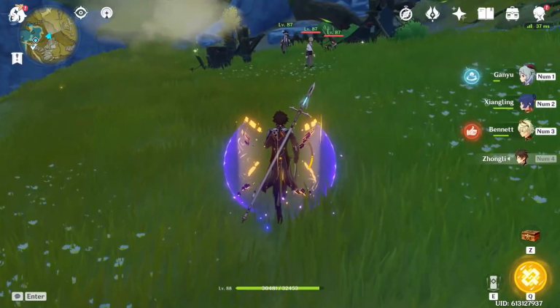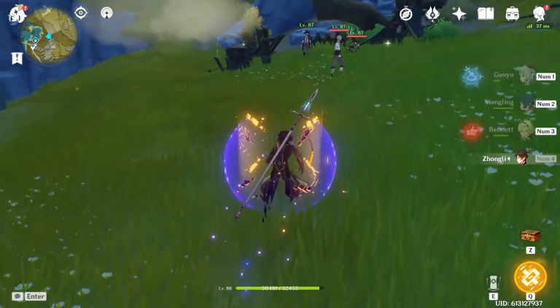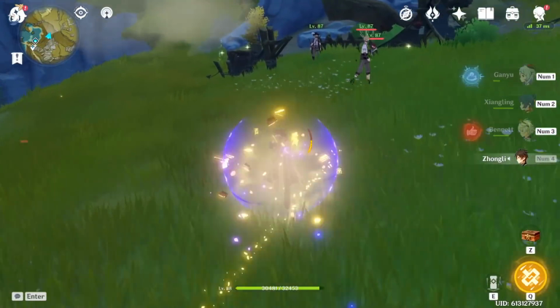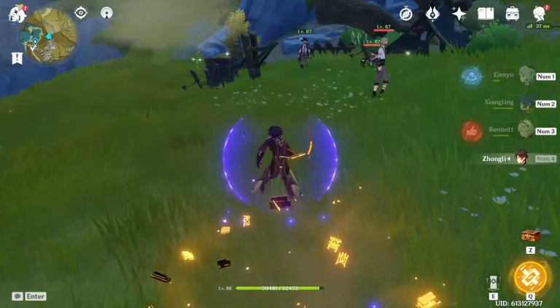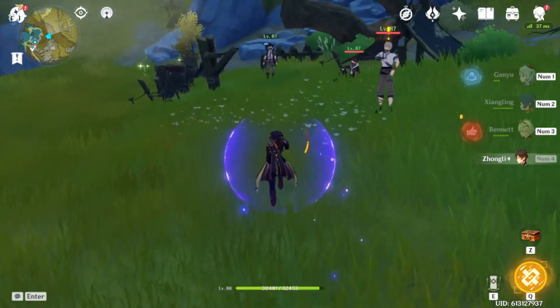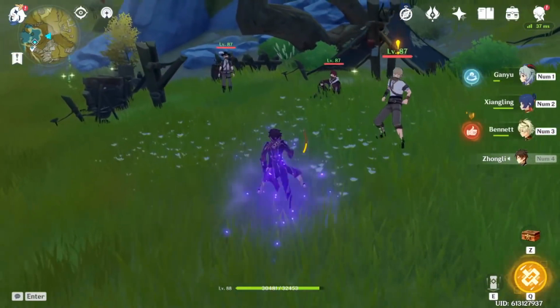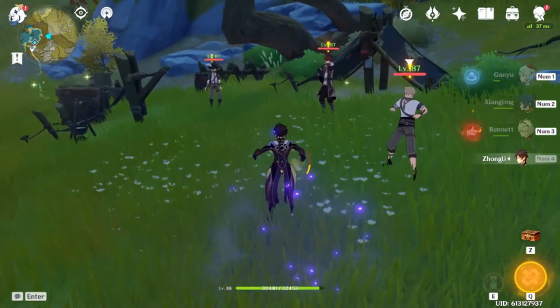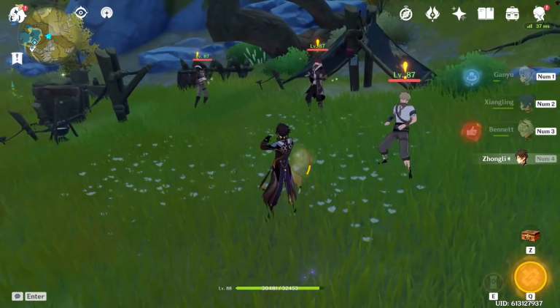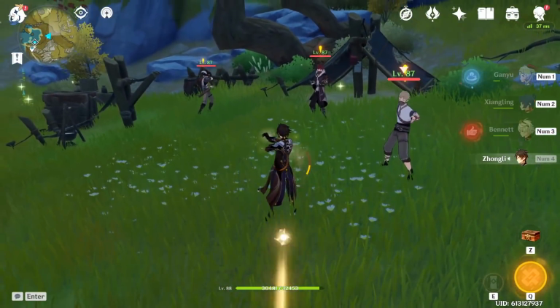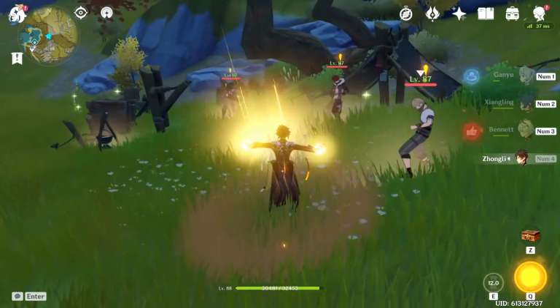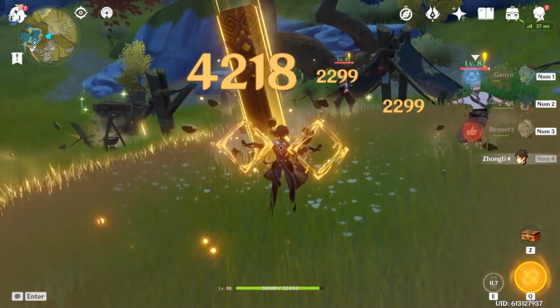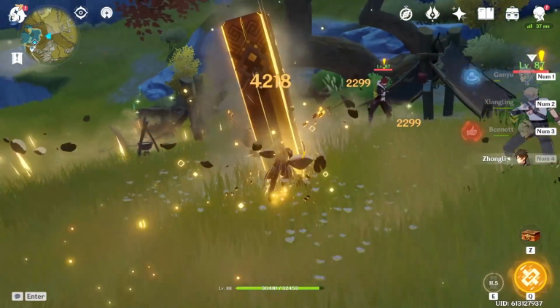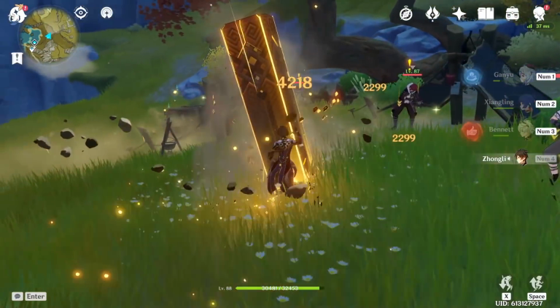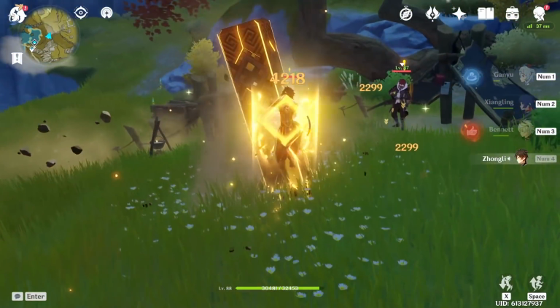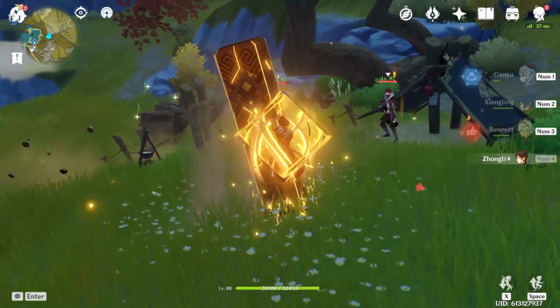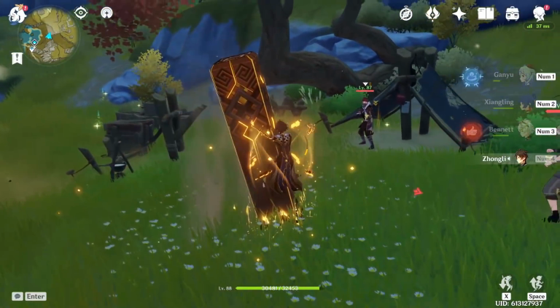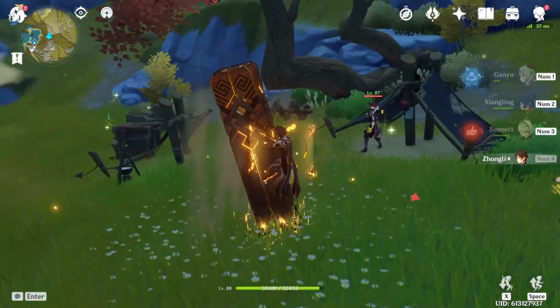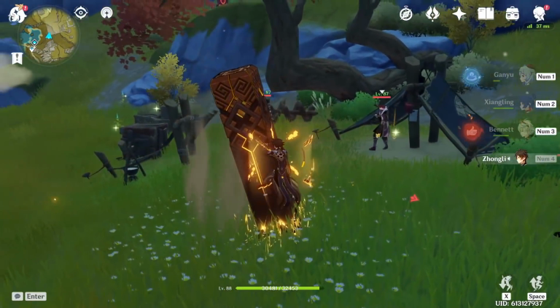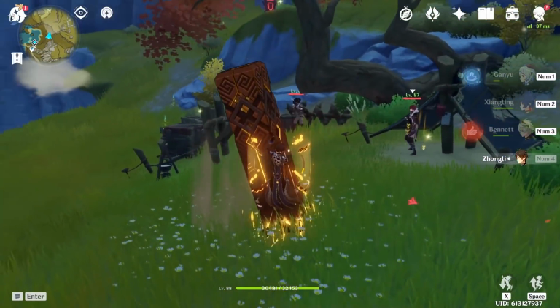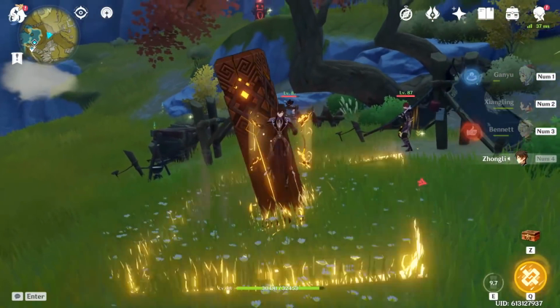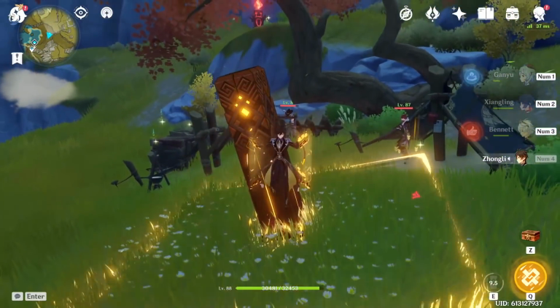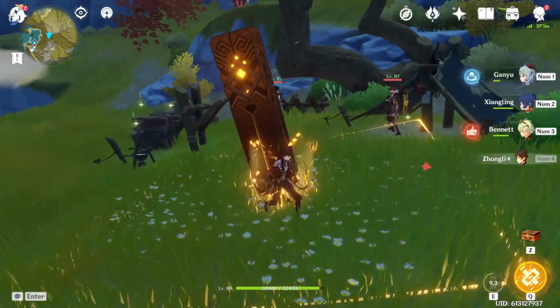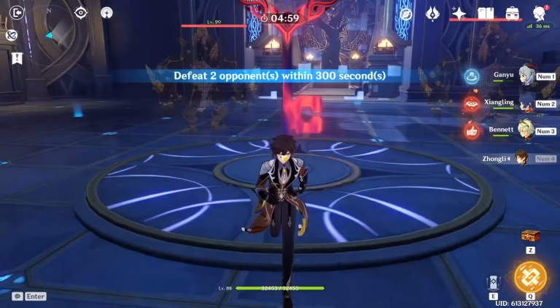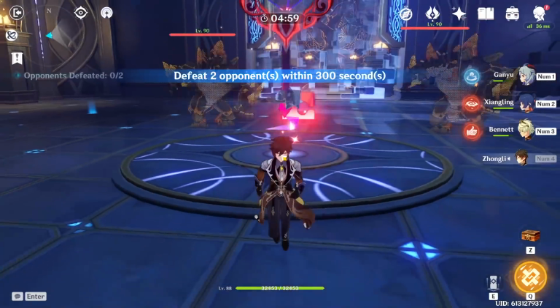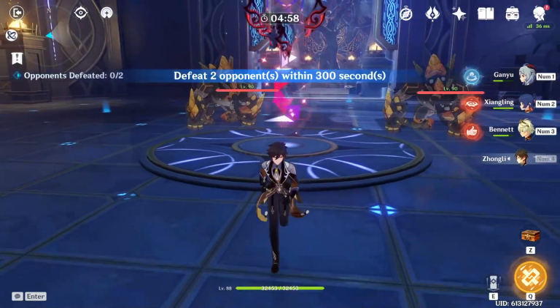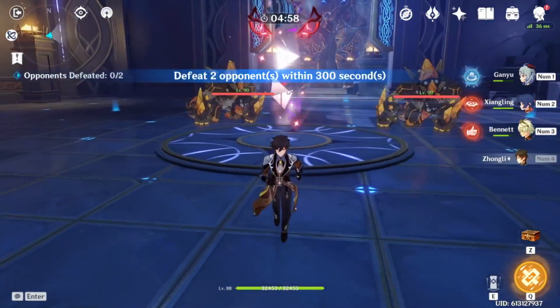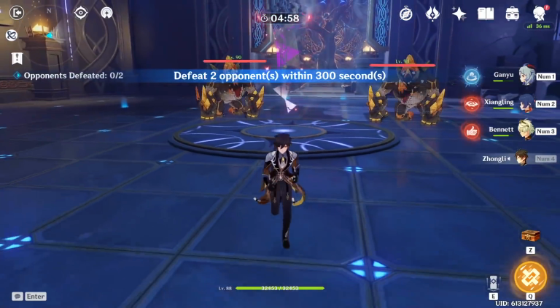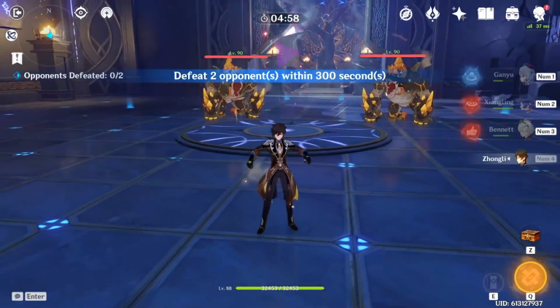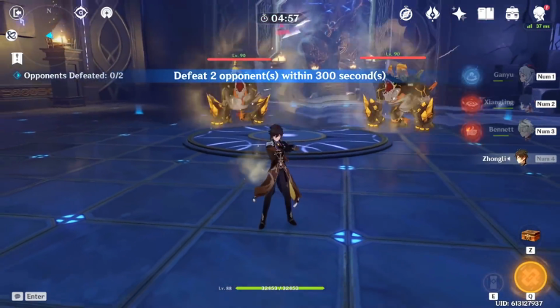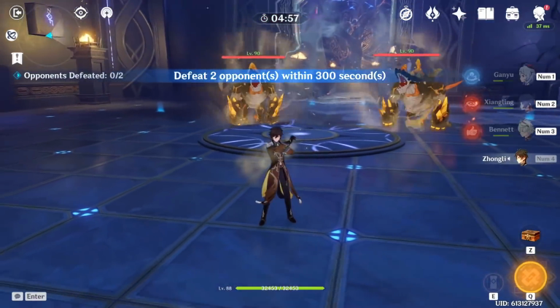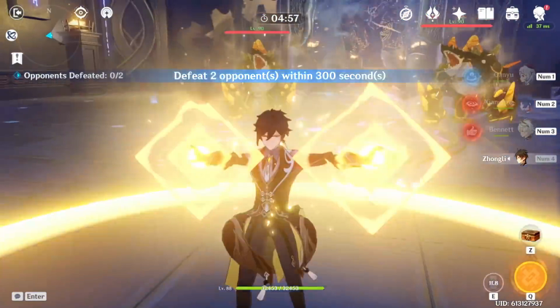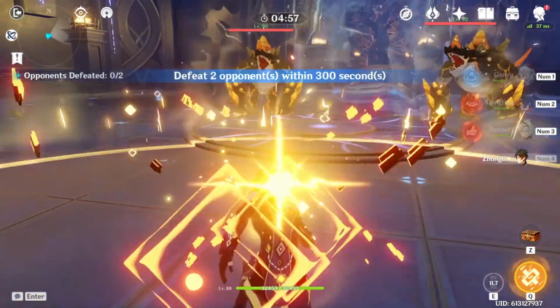Using Zhongli's pillar backwards before you run into a fight can prevent Zhongli from turning to face the pole and ruining your reactions with geo.